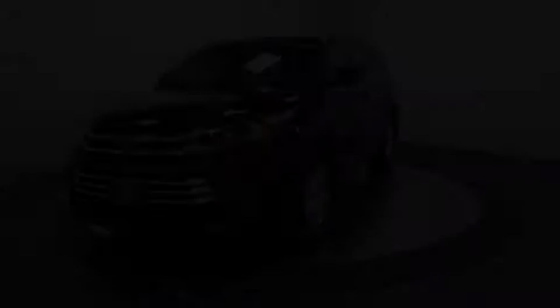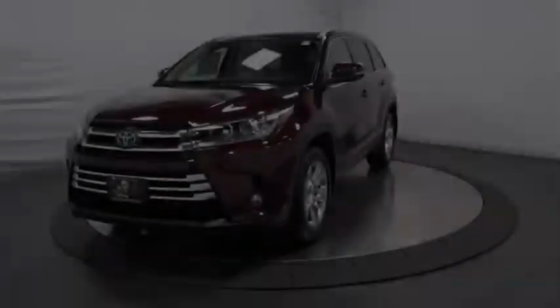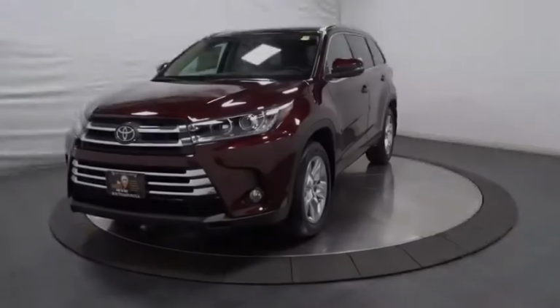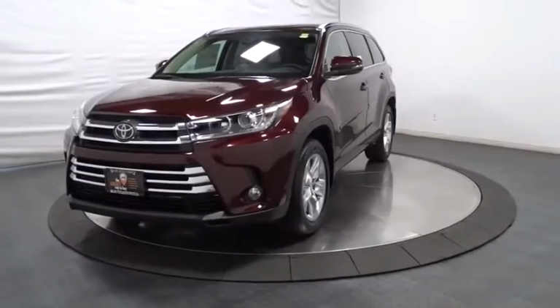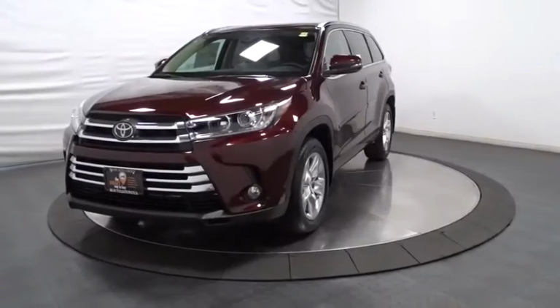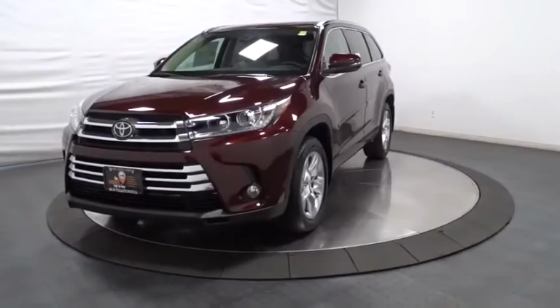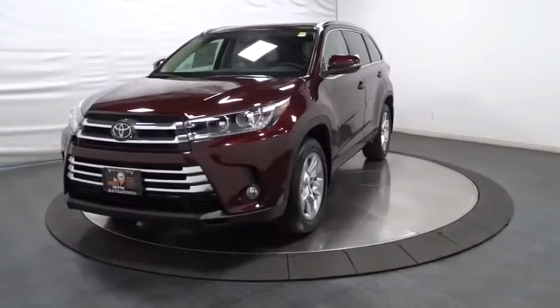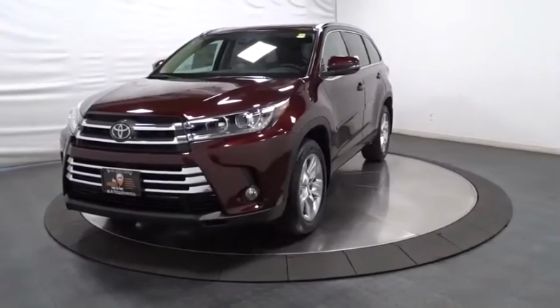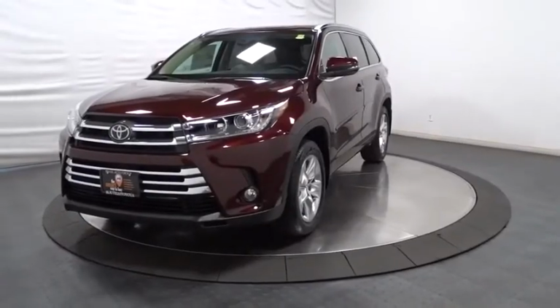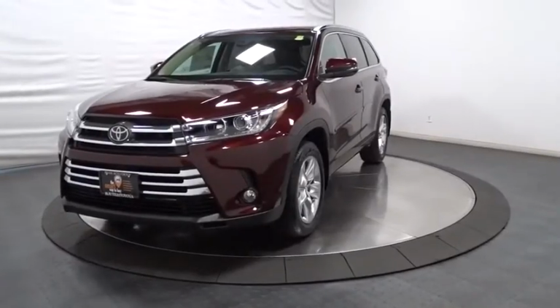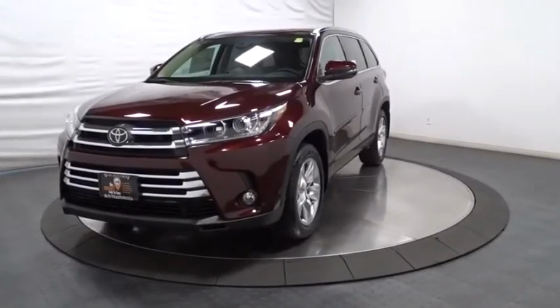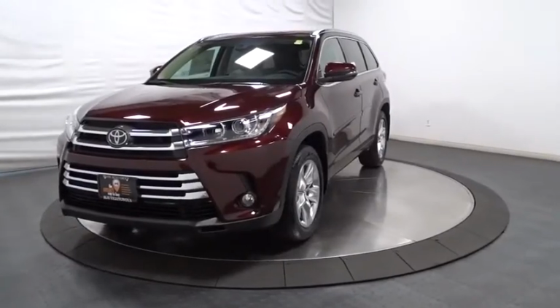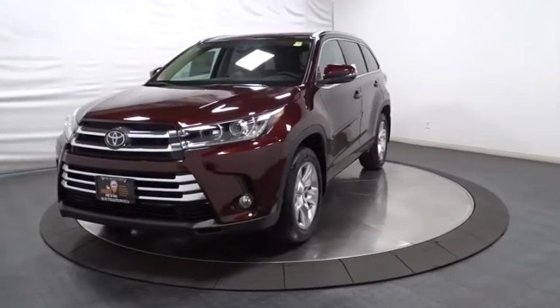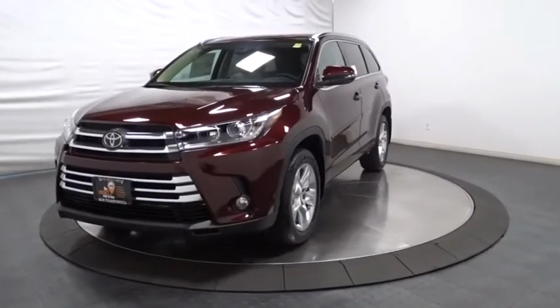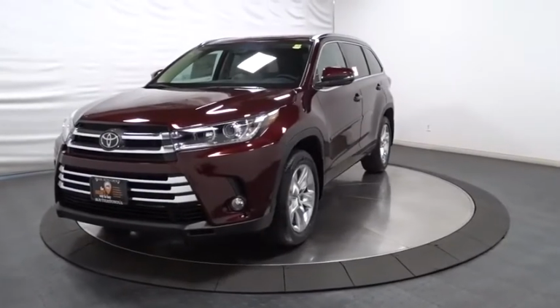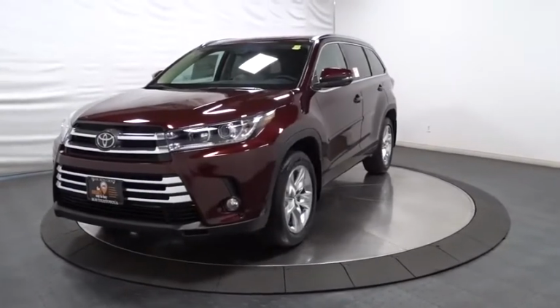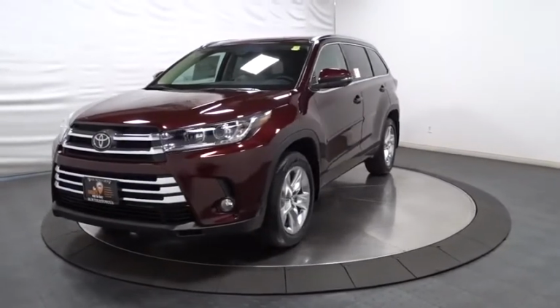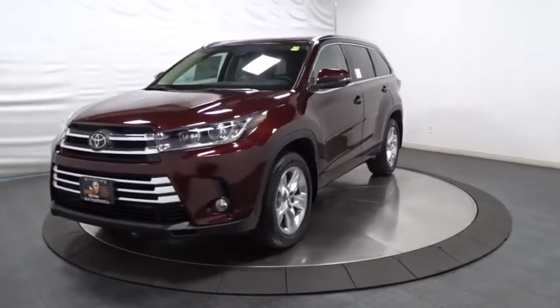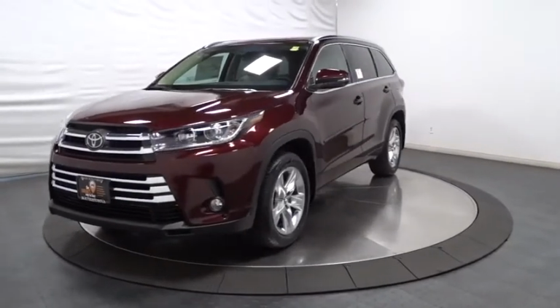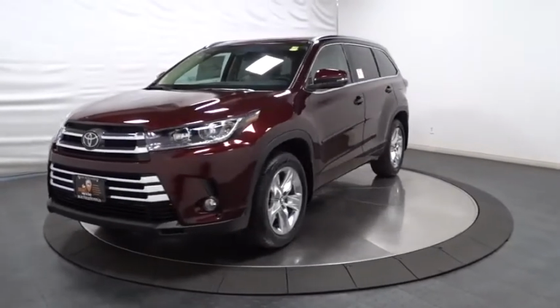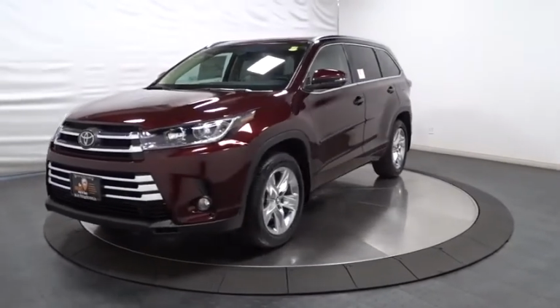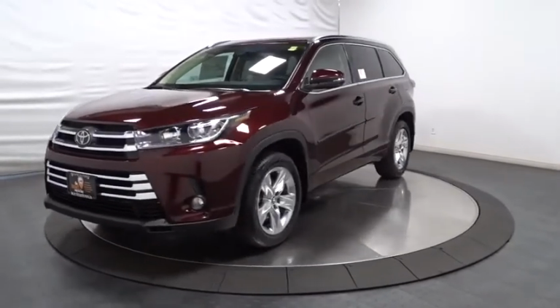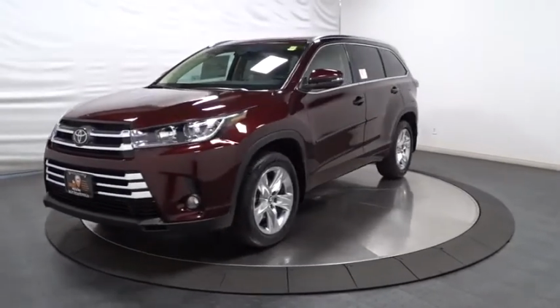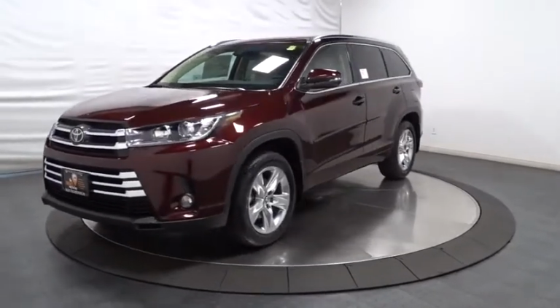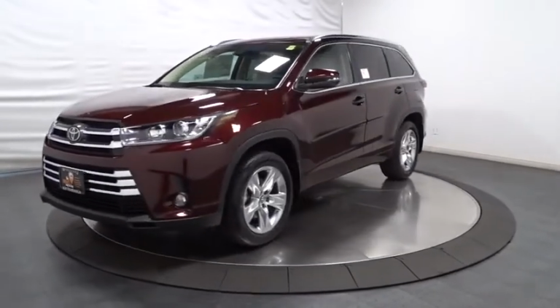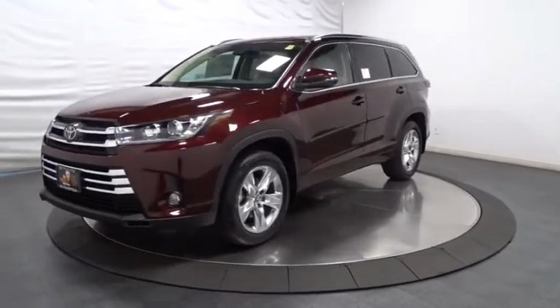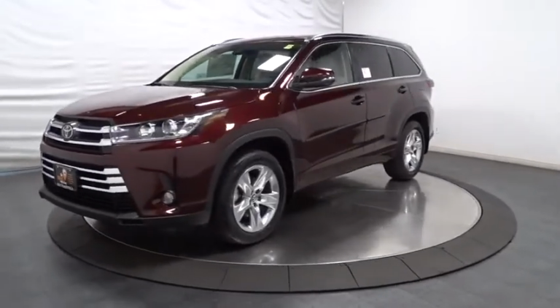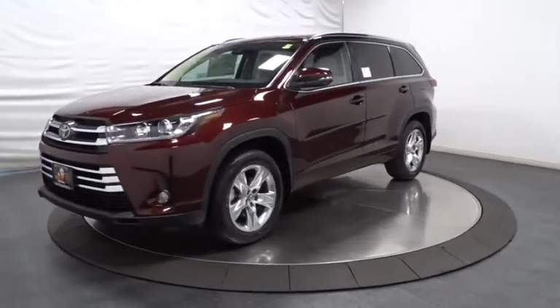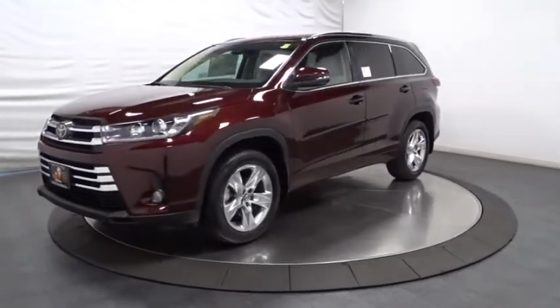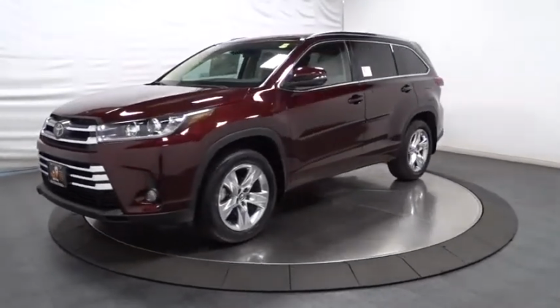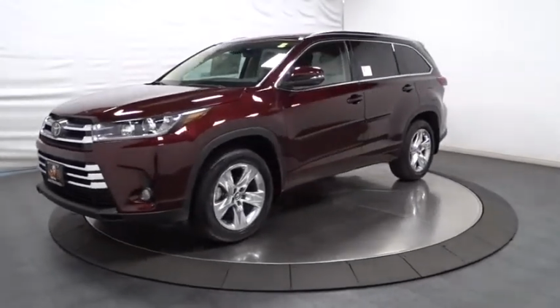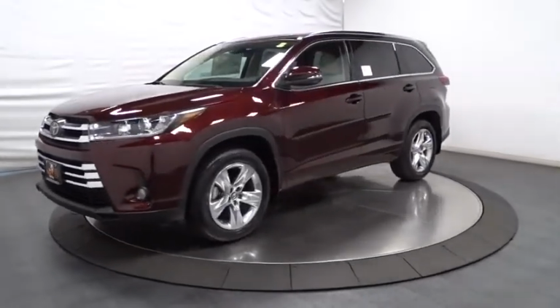The 2018 Toyota Highlander. The Highlander is the SUV that's thought of everything.